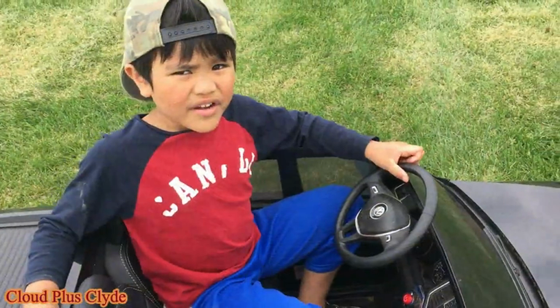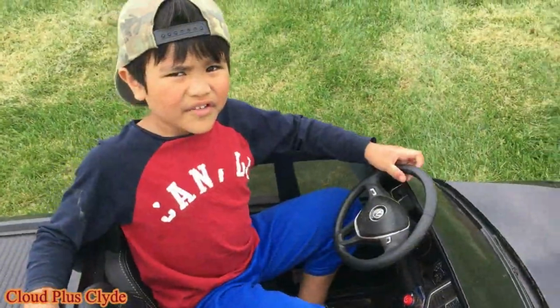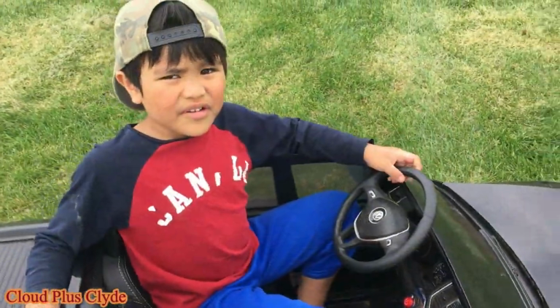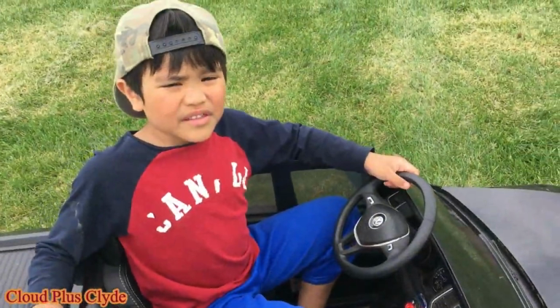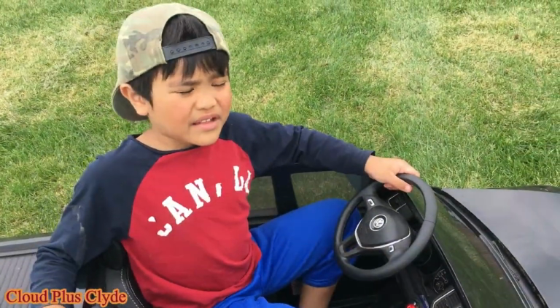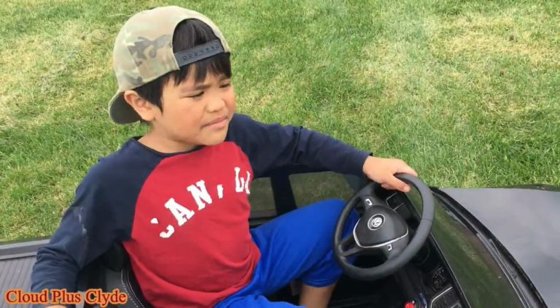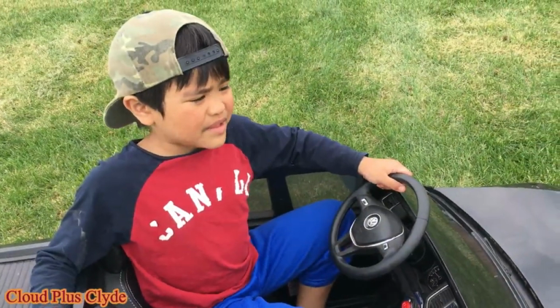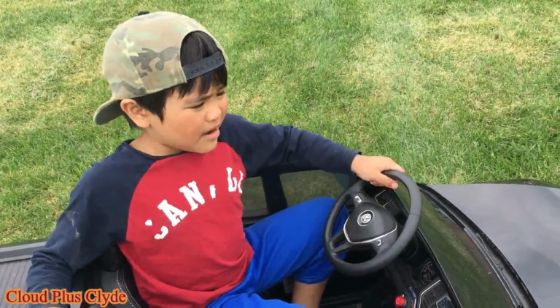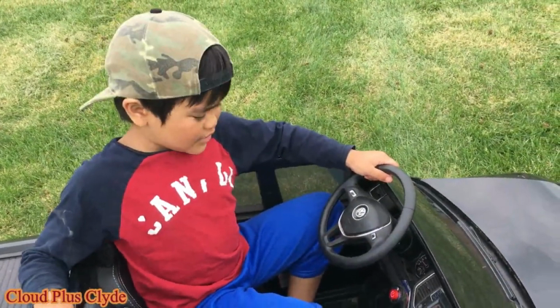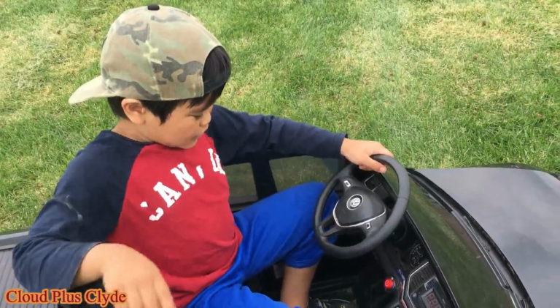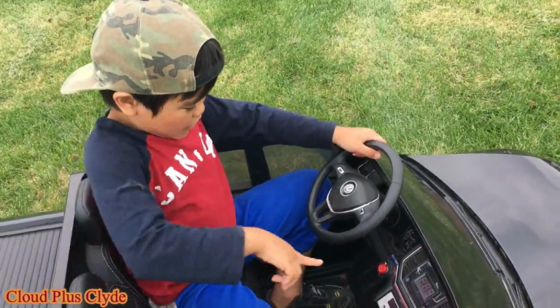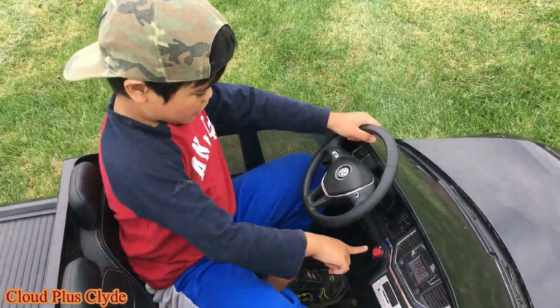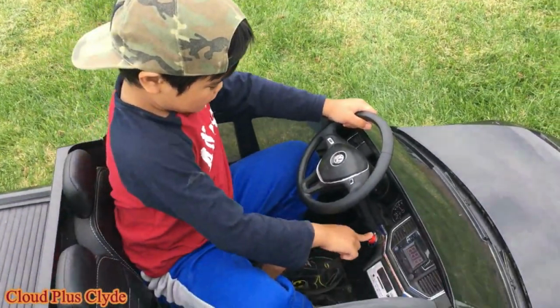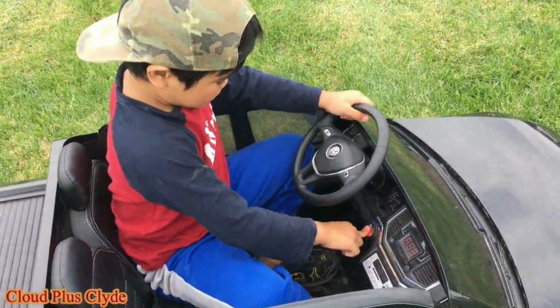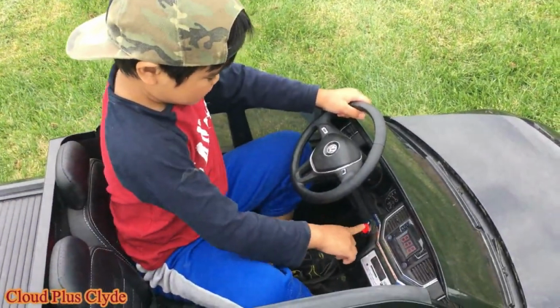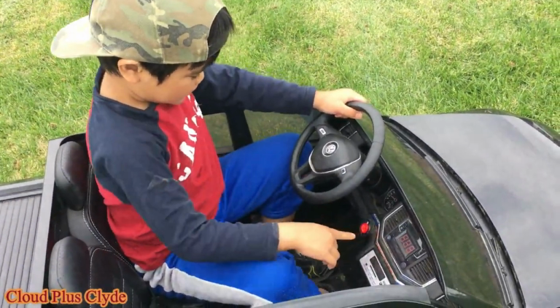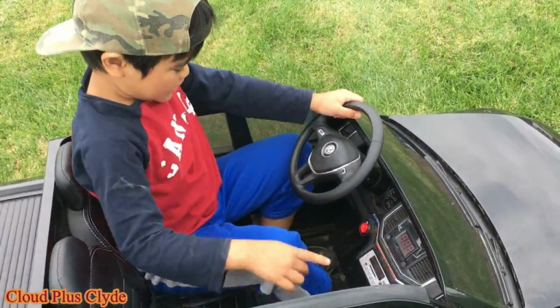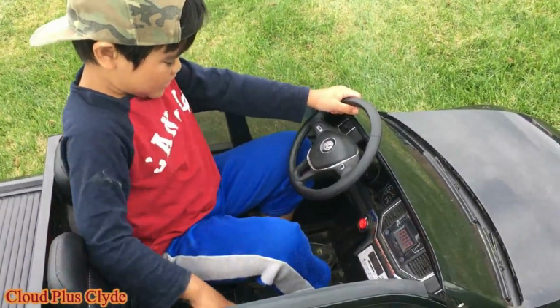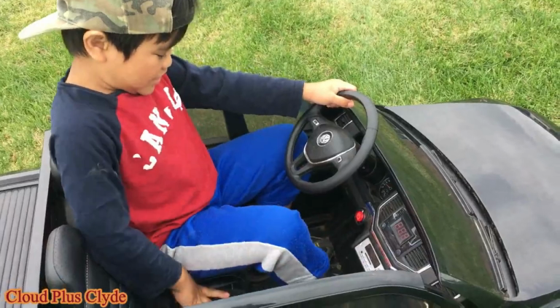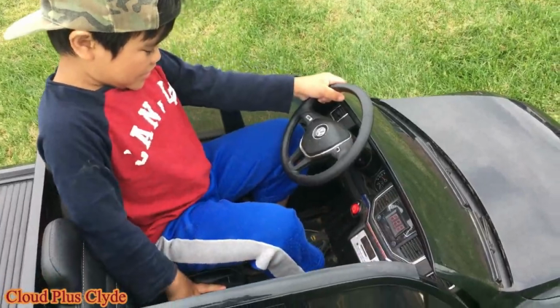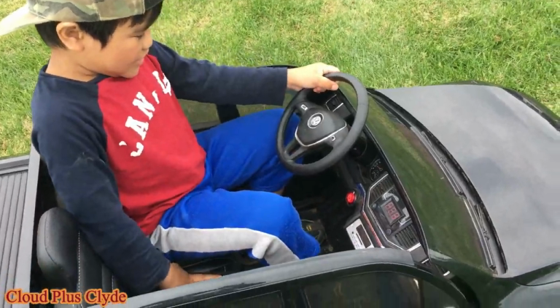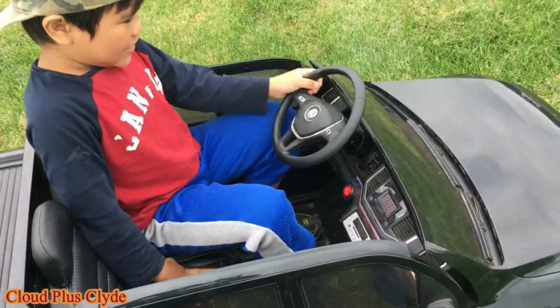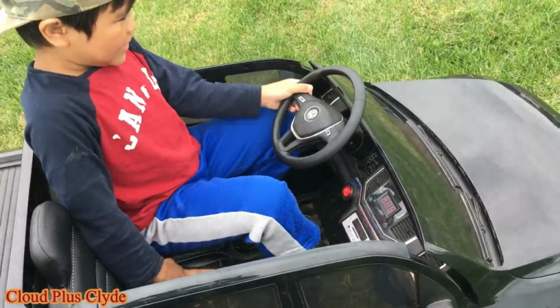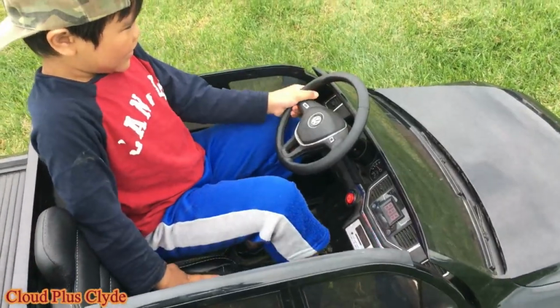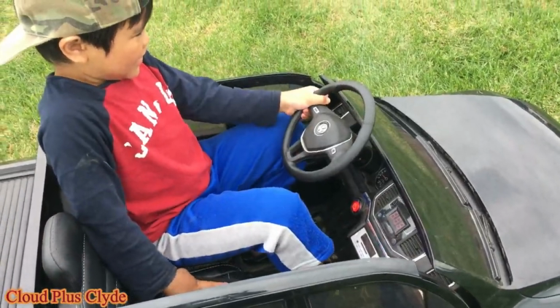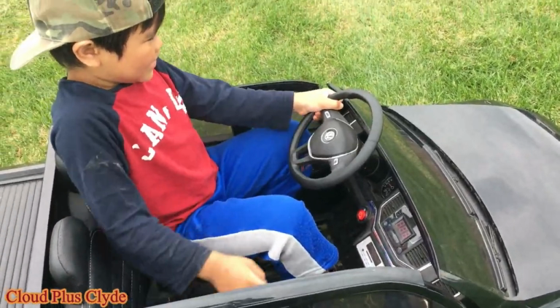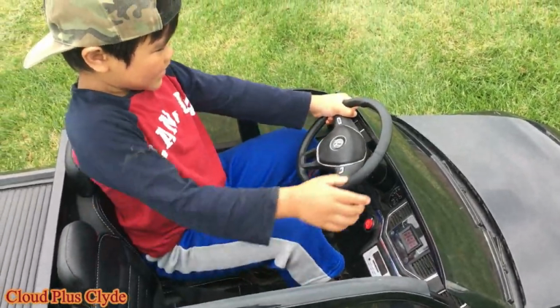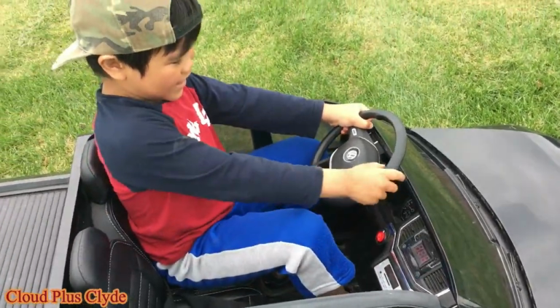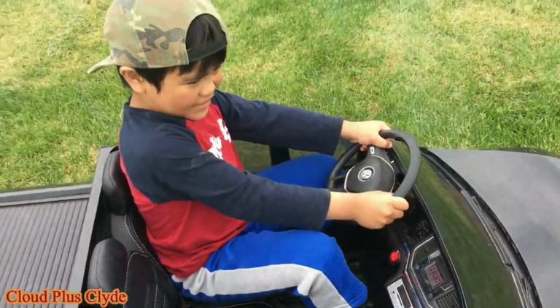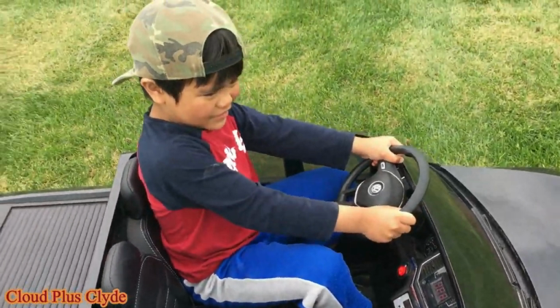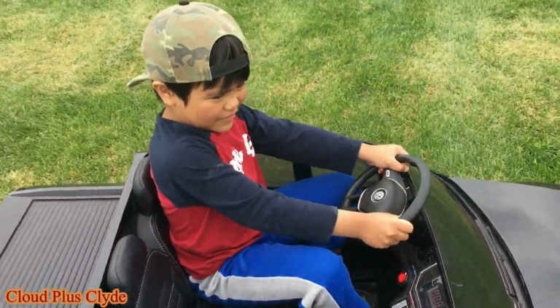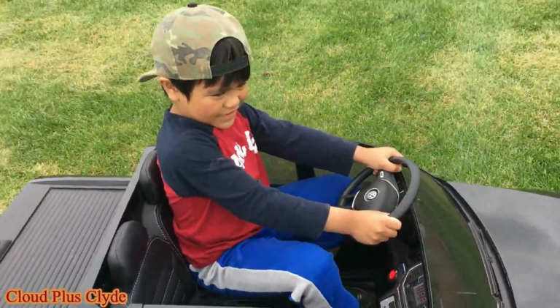First let me start the car. Then let's get to it.